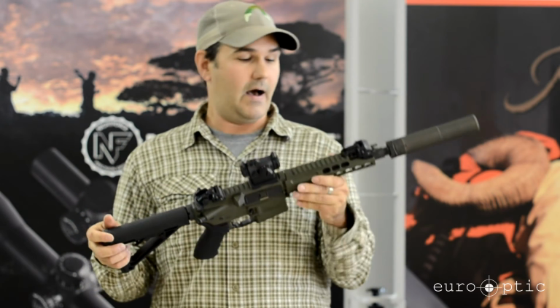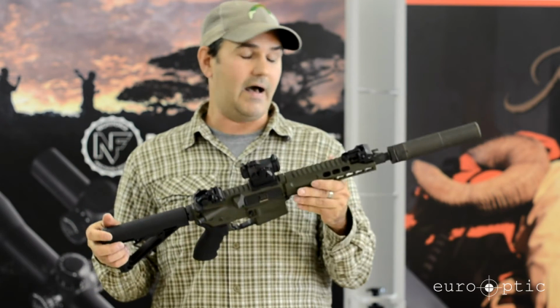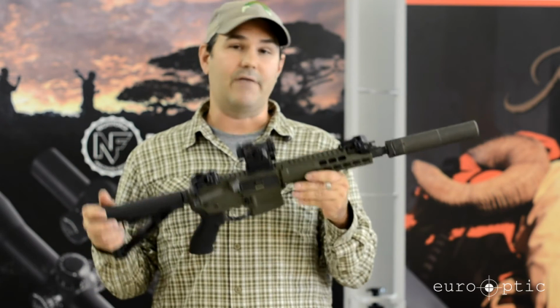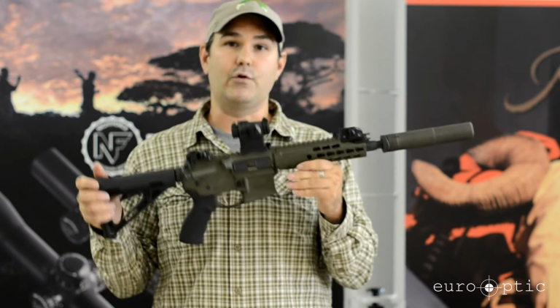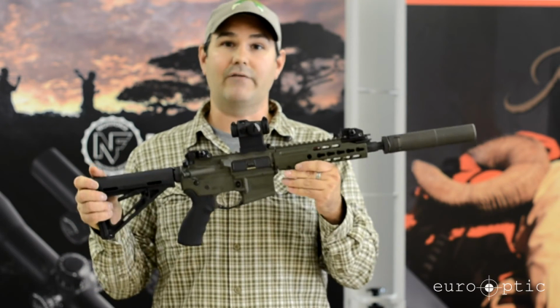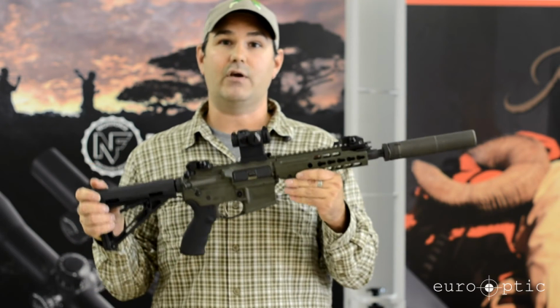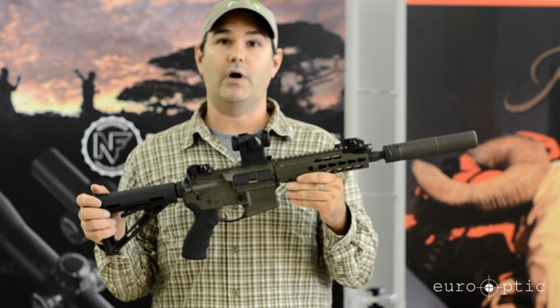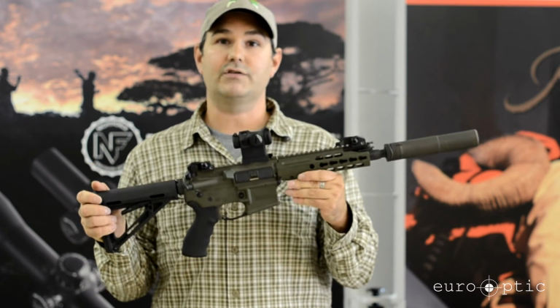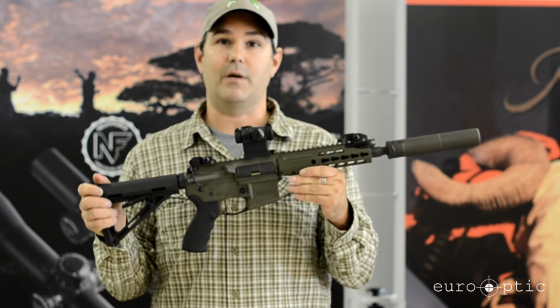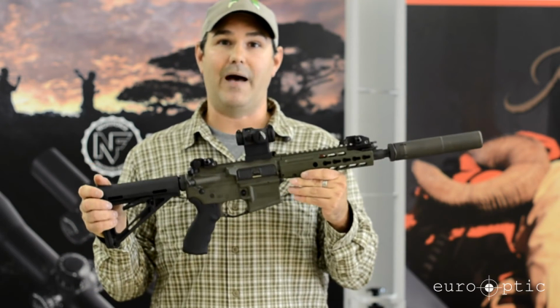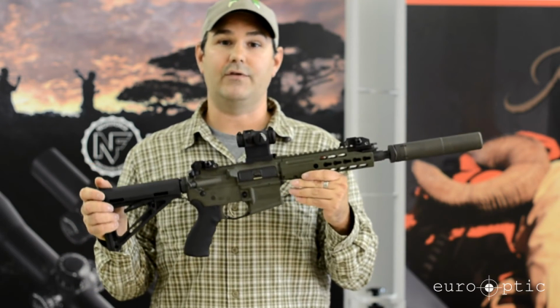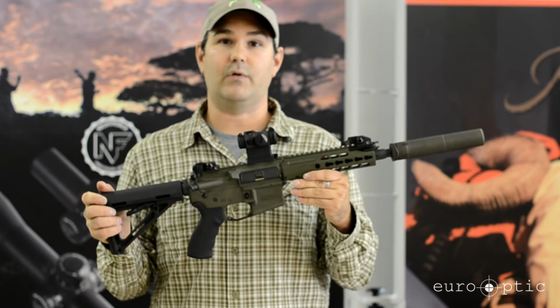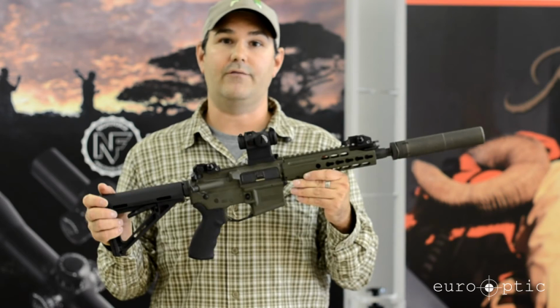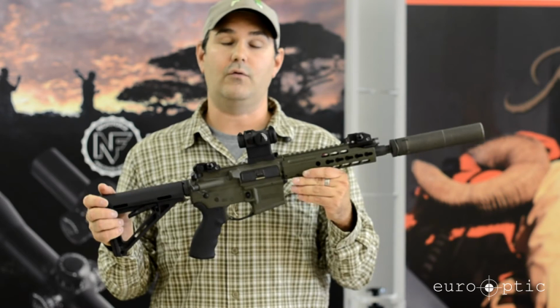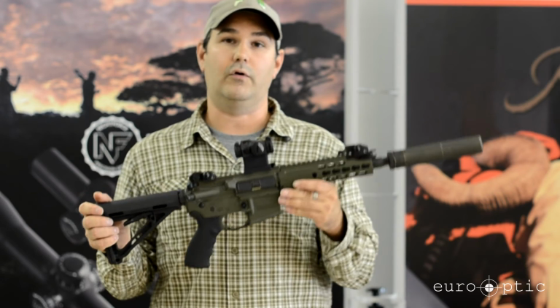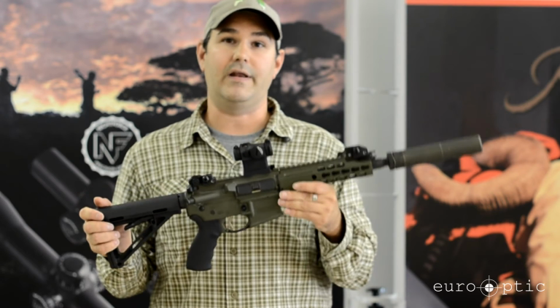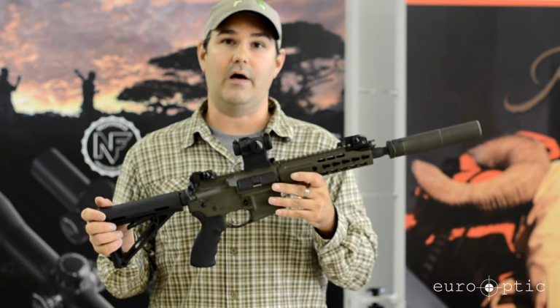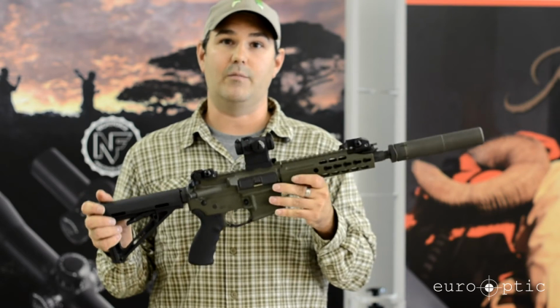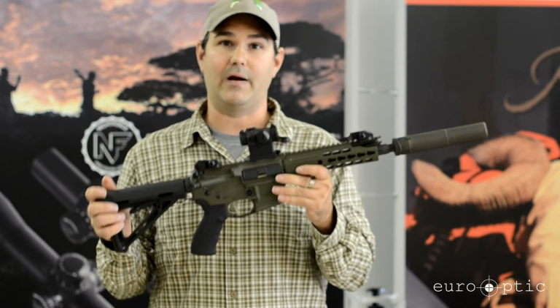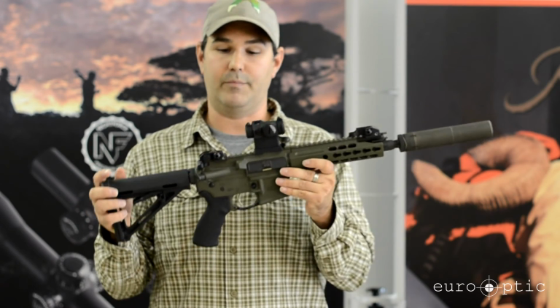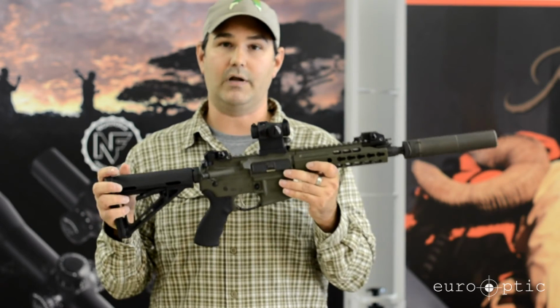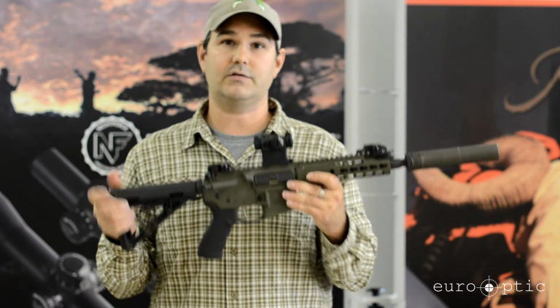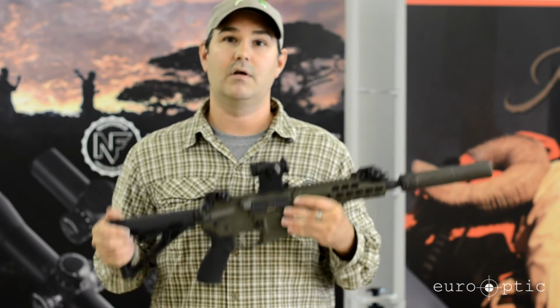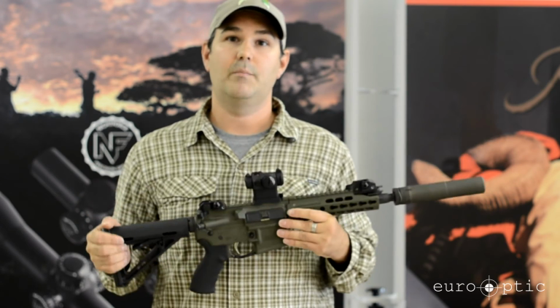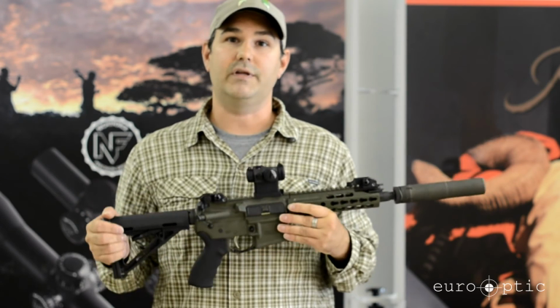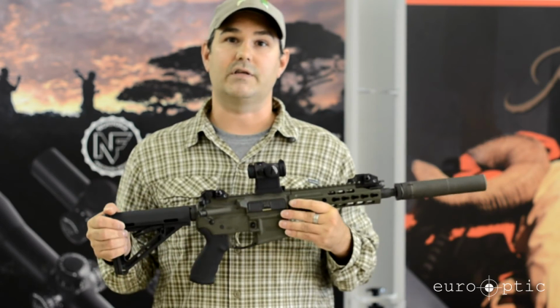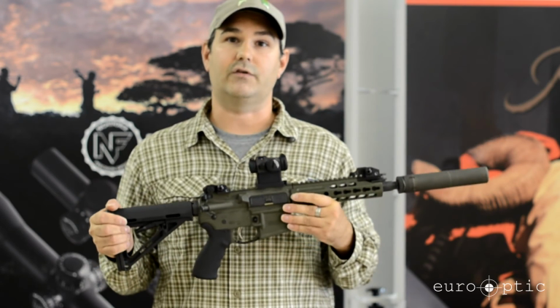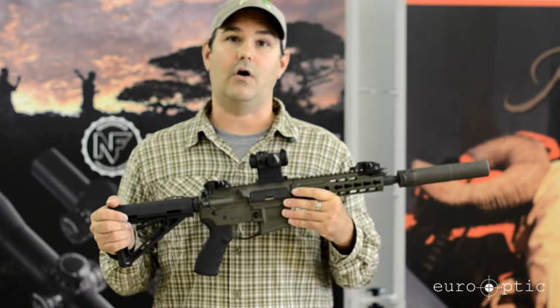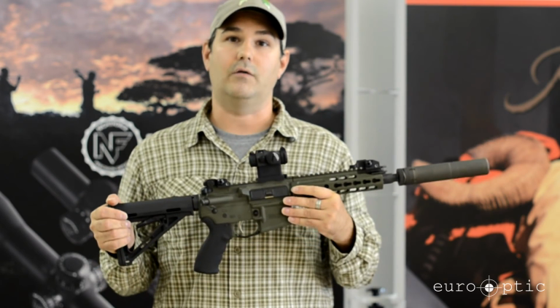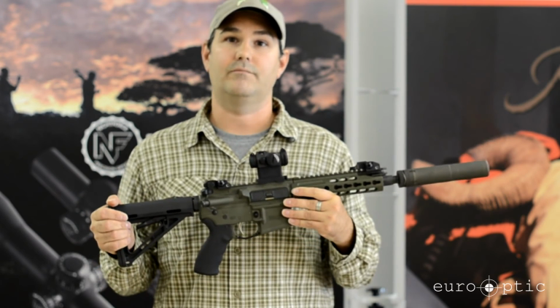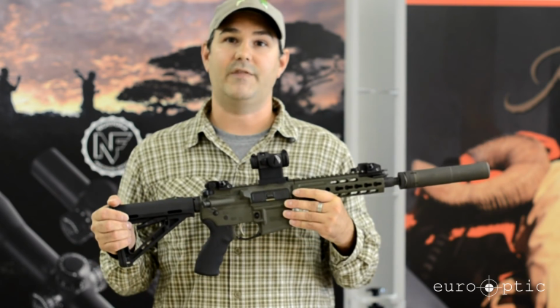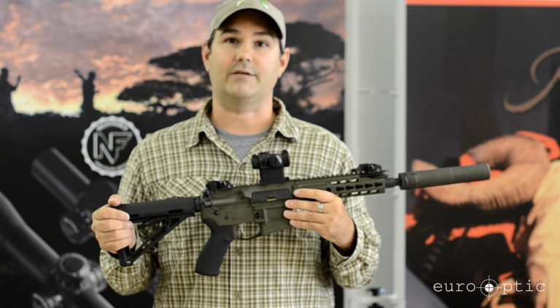If you have any questions about this rifle or any other Barrett products, please give us a call. Thanks.